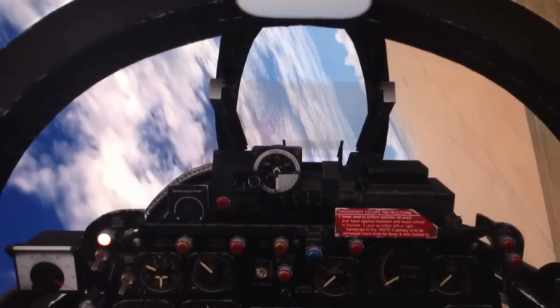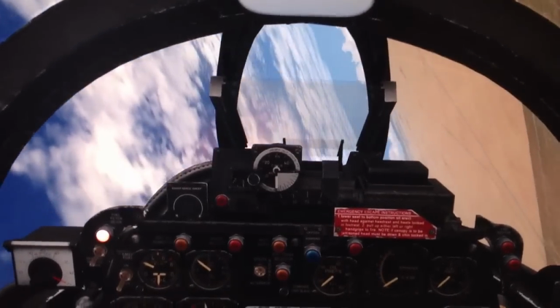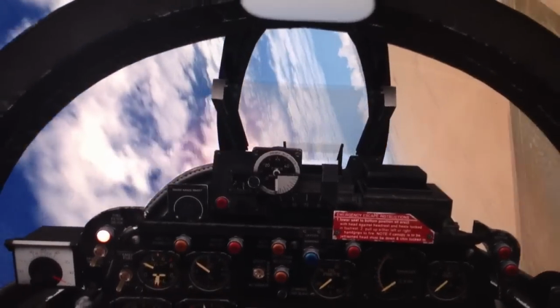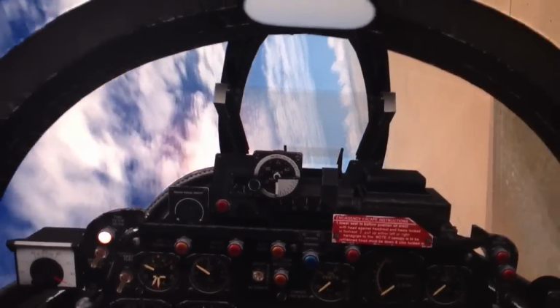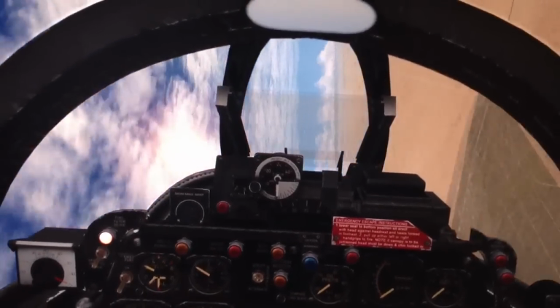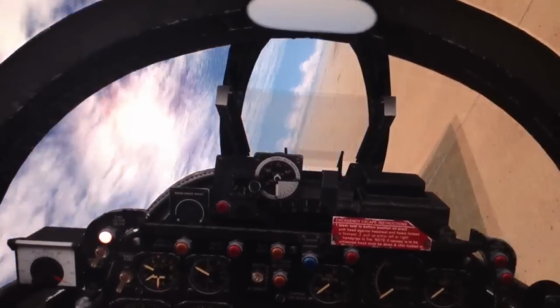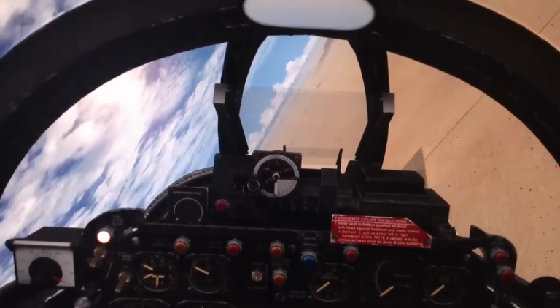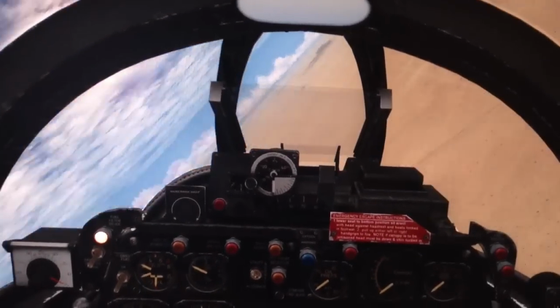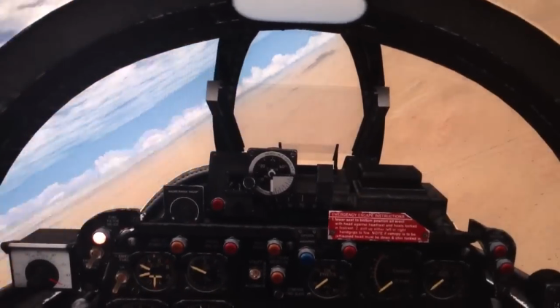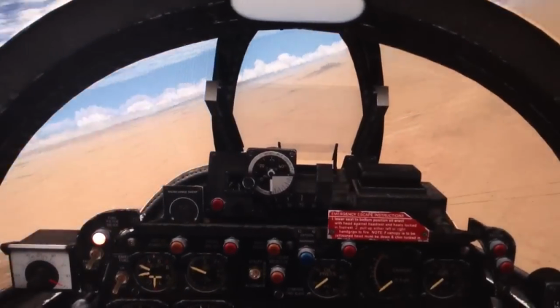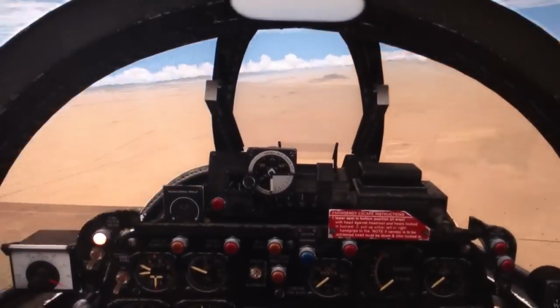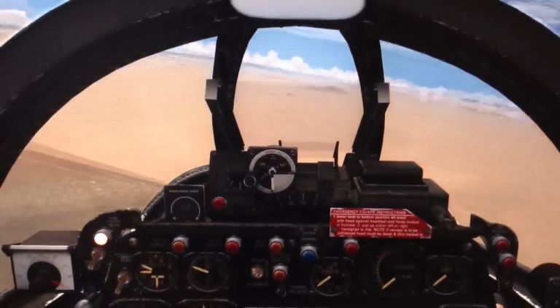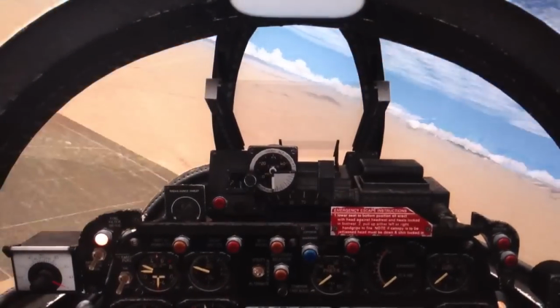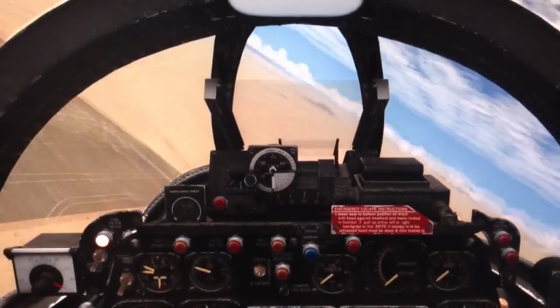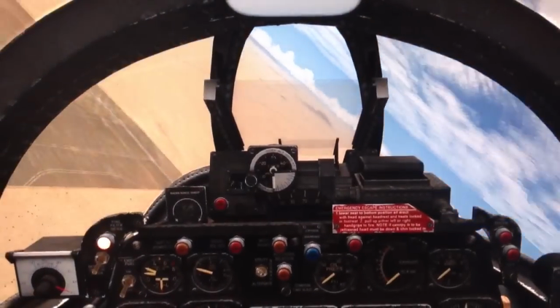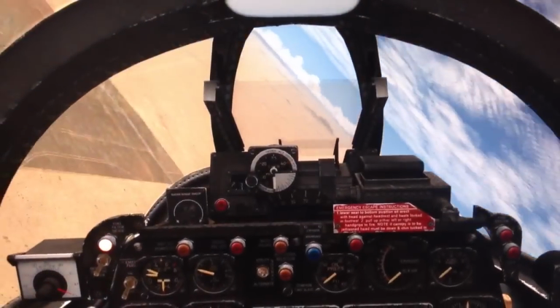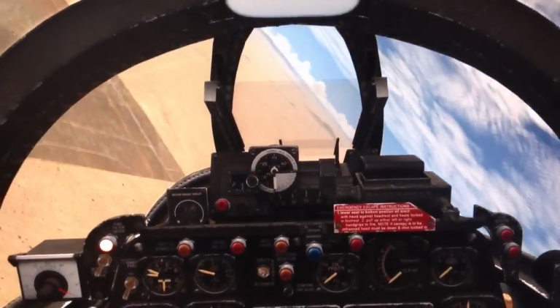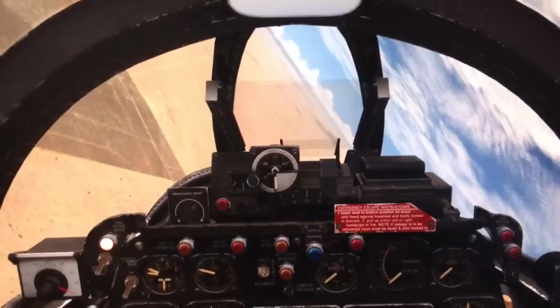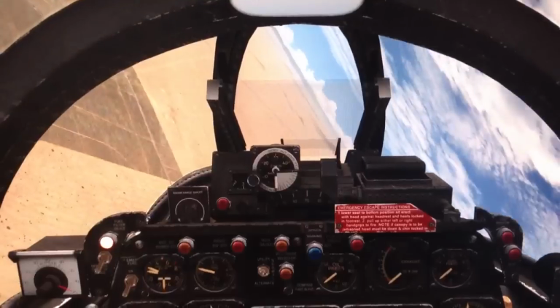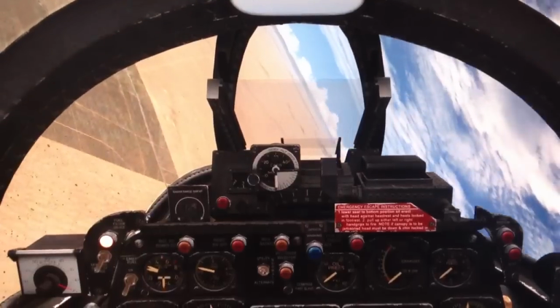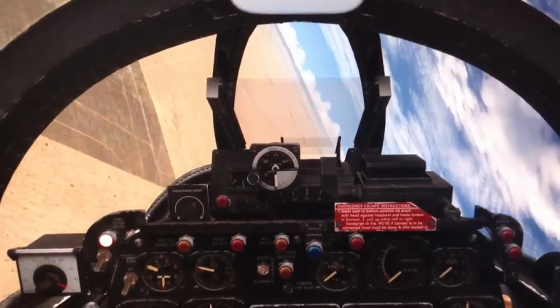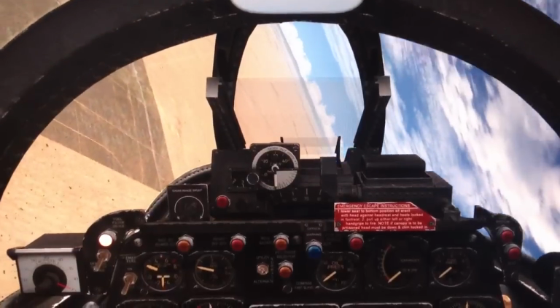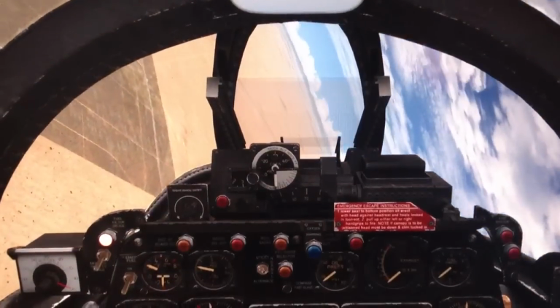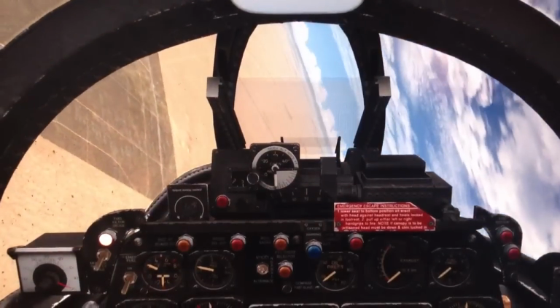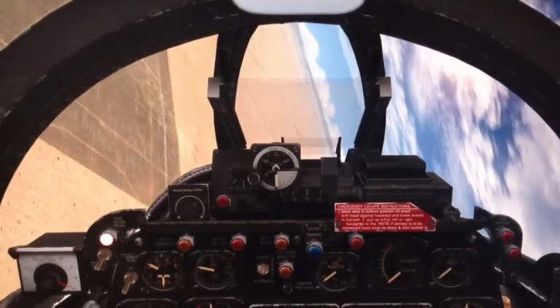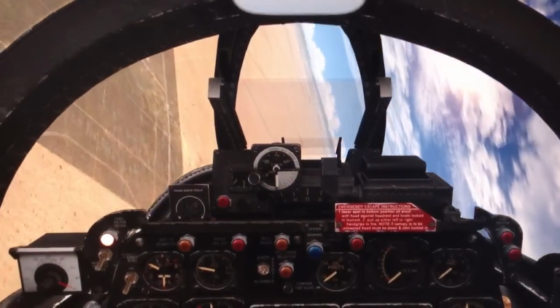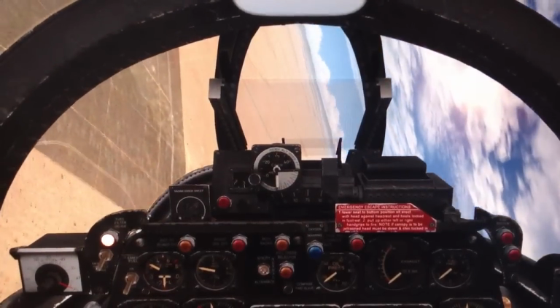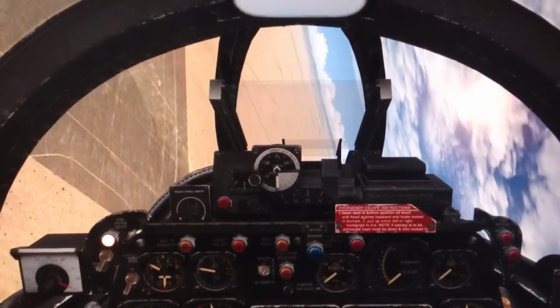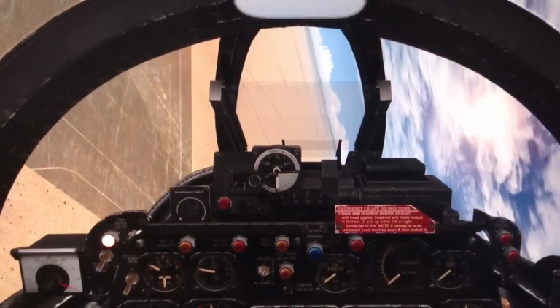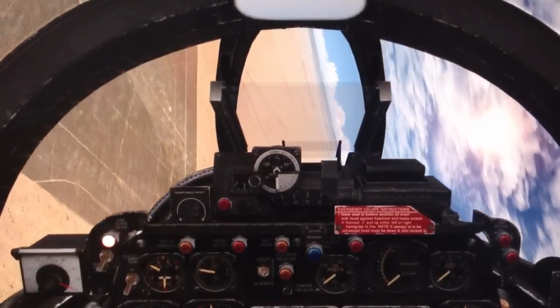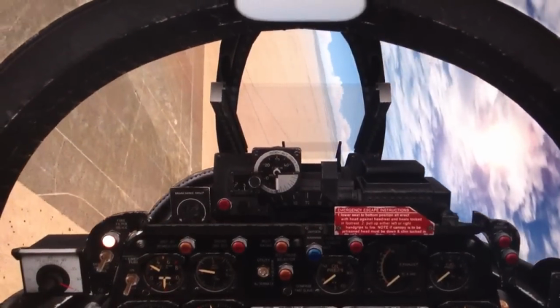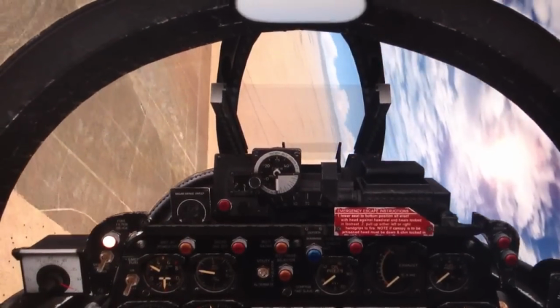Okay, our engines are out. I'm going to turn the plane so that we can get the sun behind us so we can see that instrument panel.